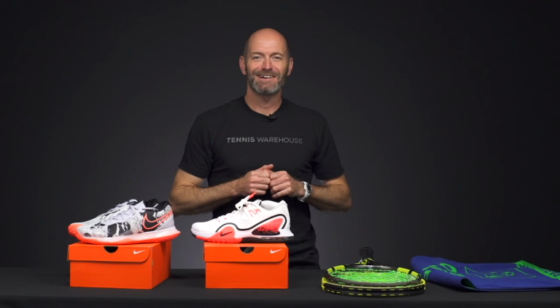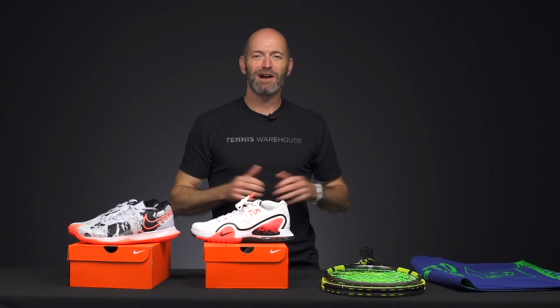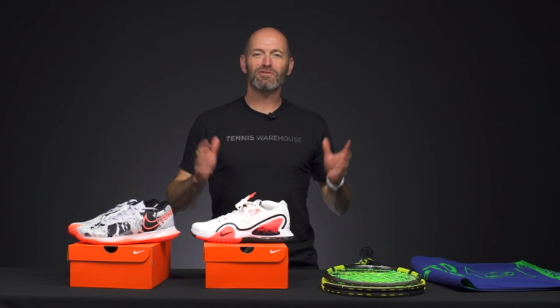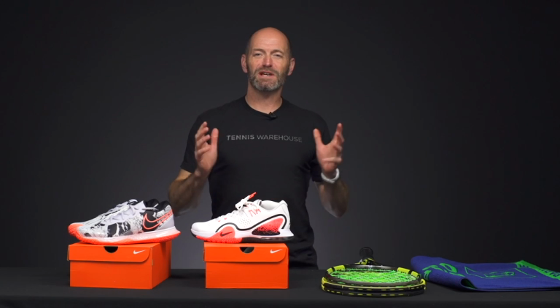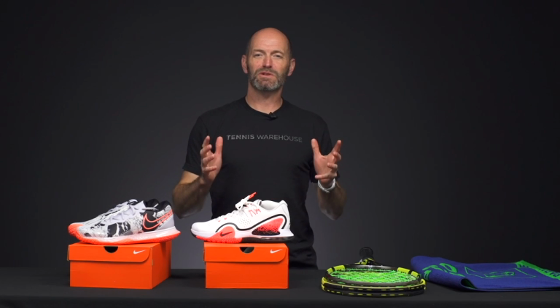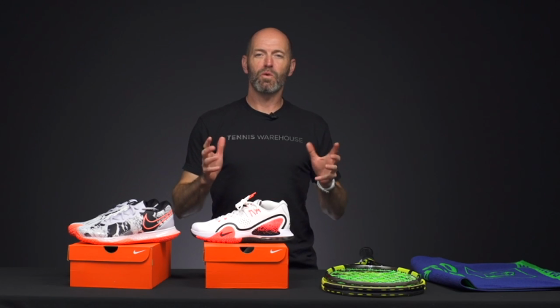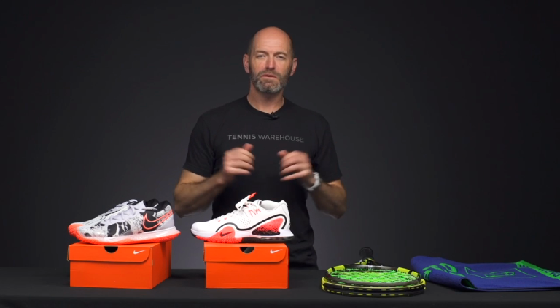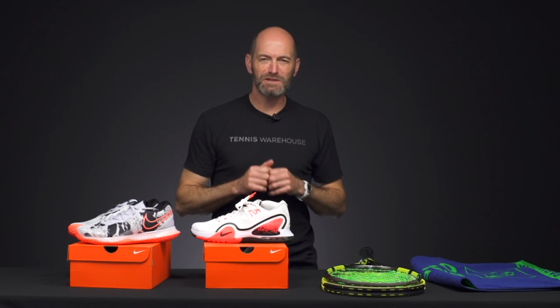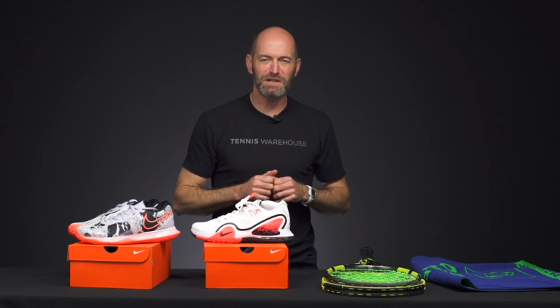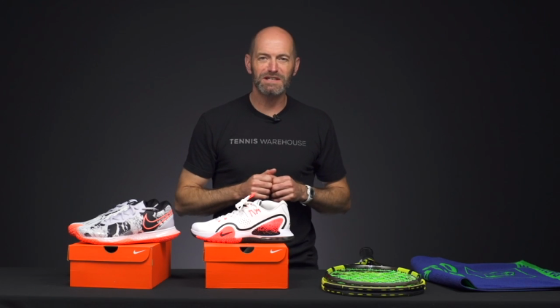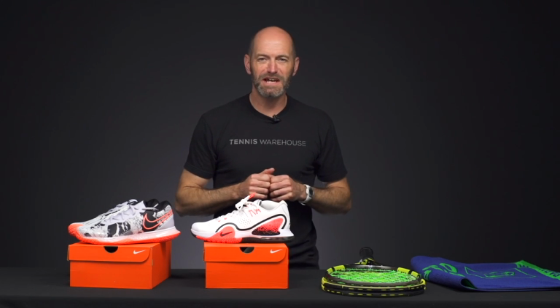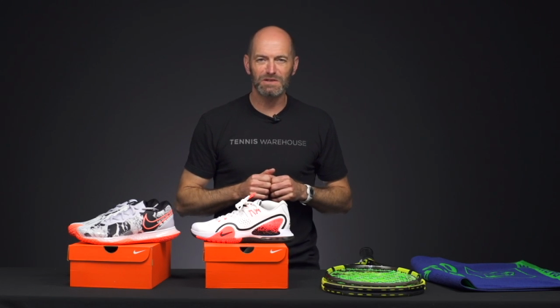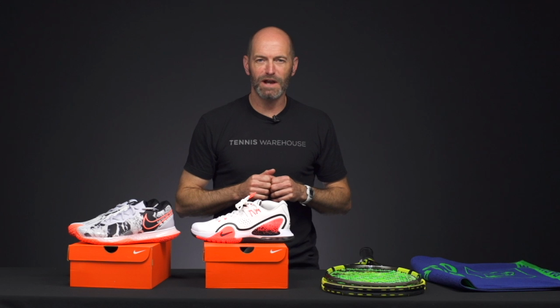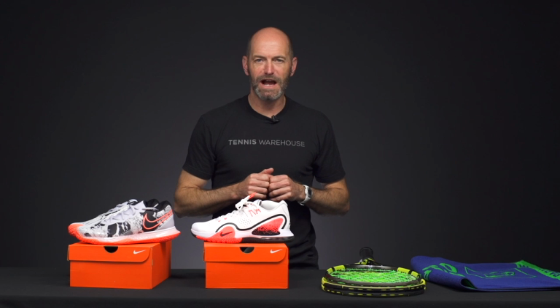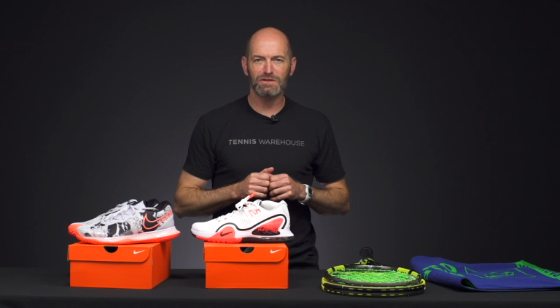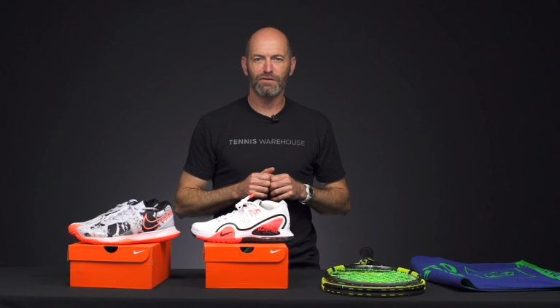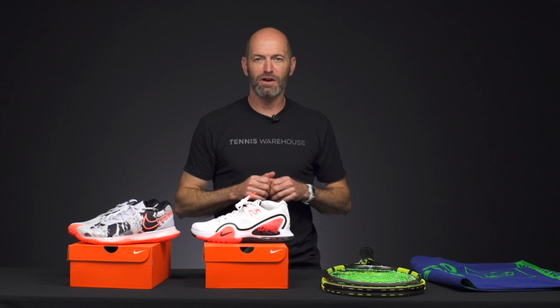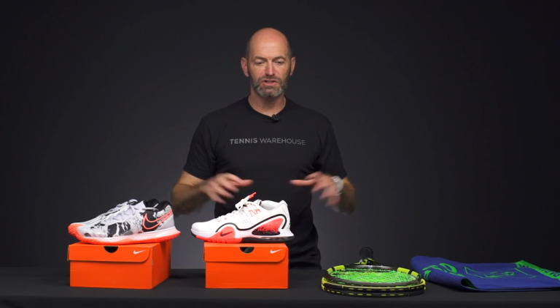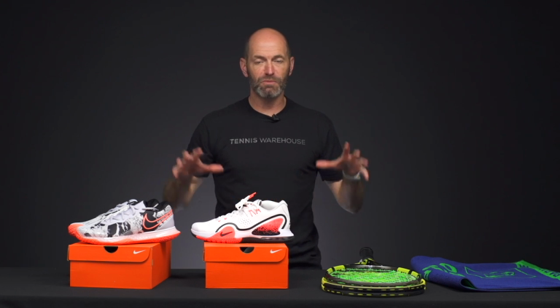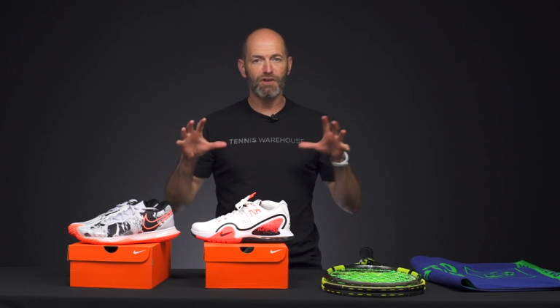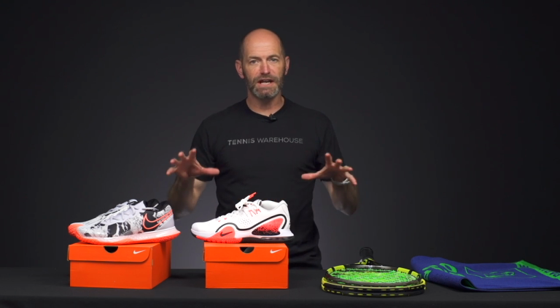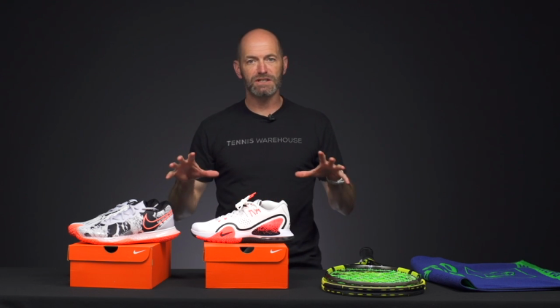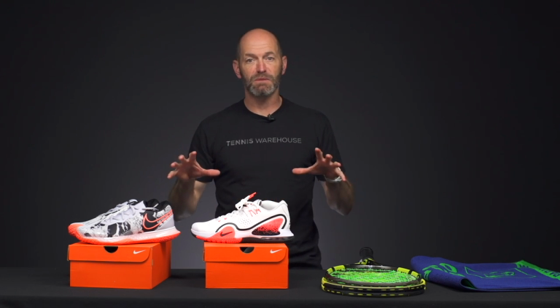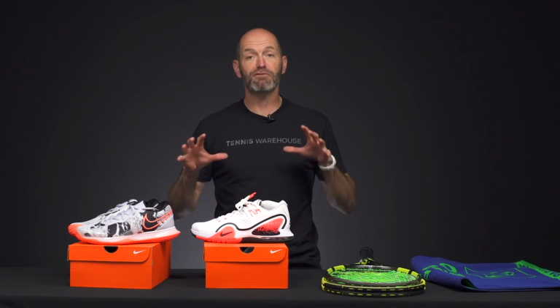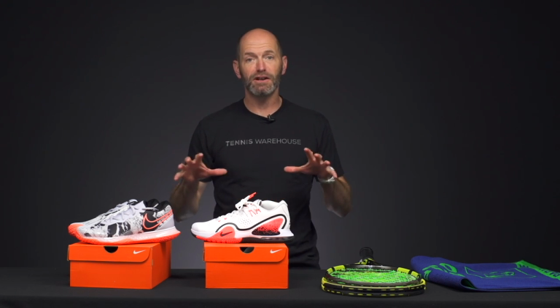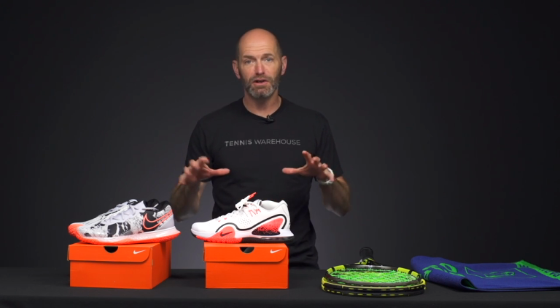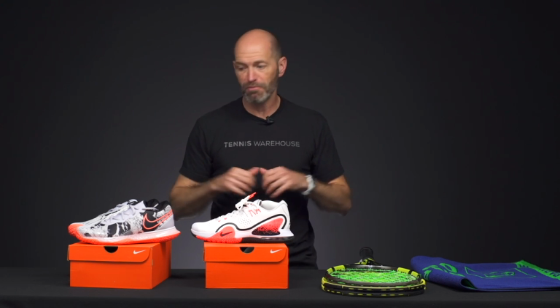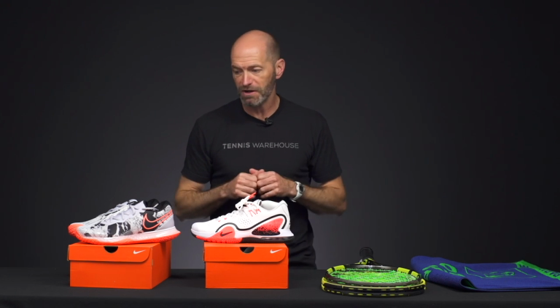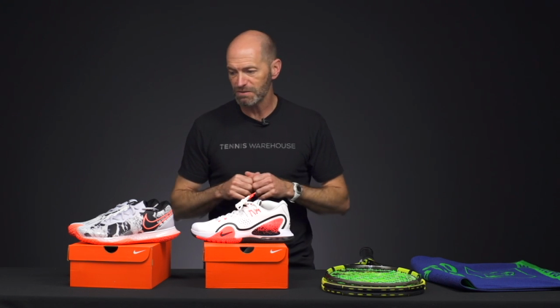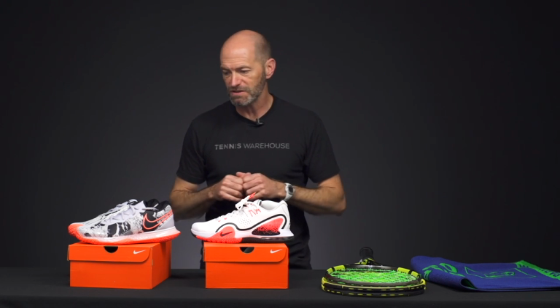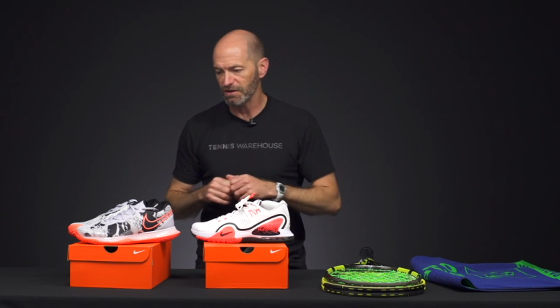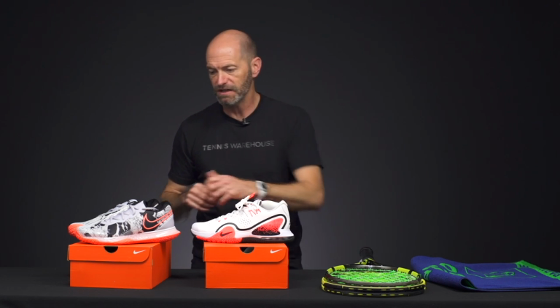Hi, I'm Chris Edwards and welcome to this week's Tennis Warehouse vlog. Let's jump right into some brand new products we just got in.